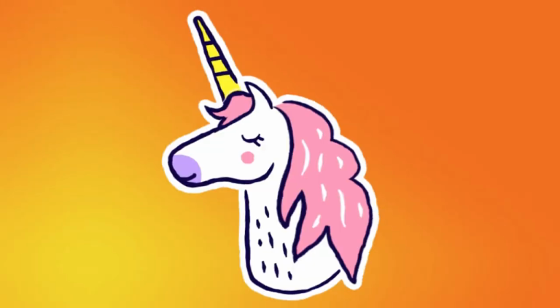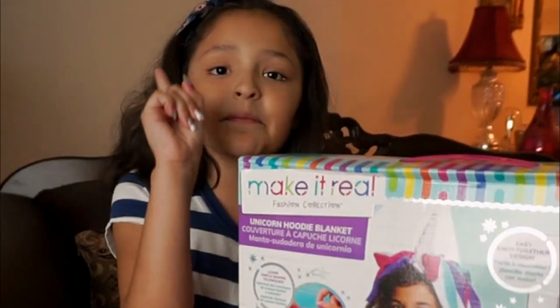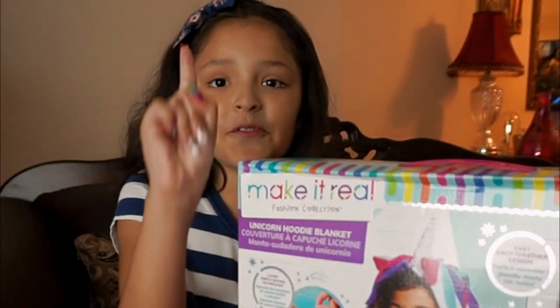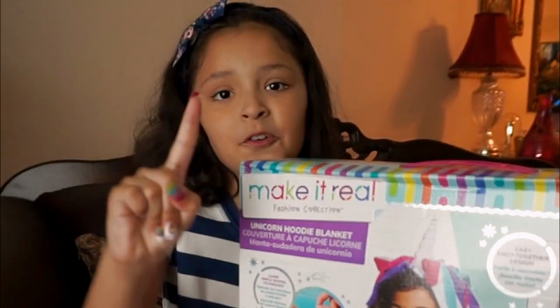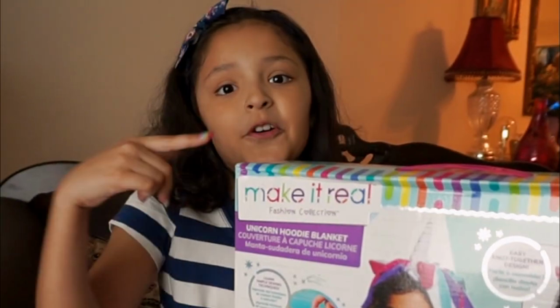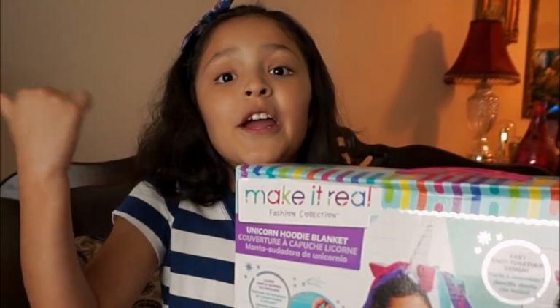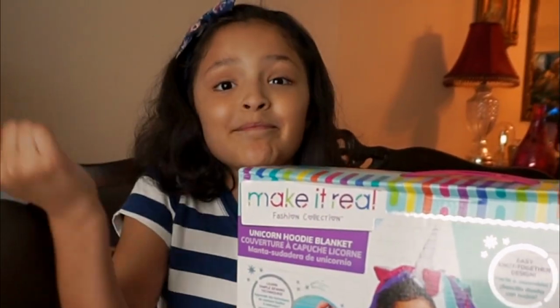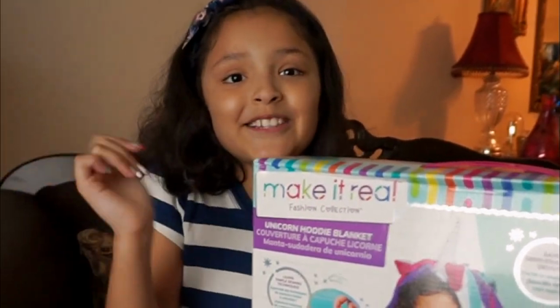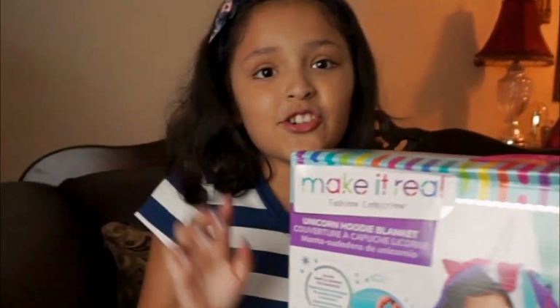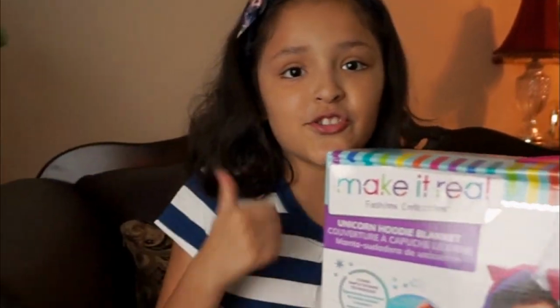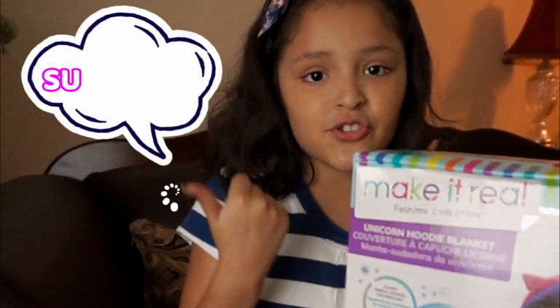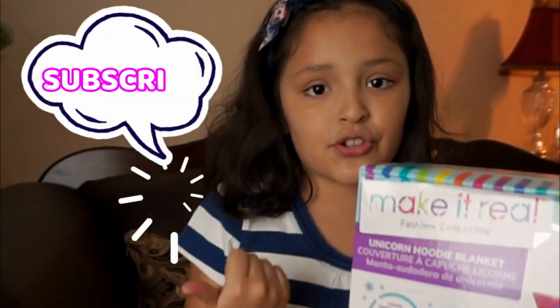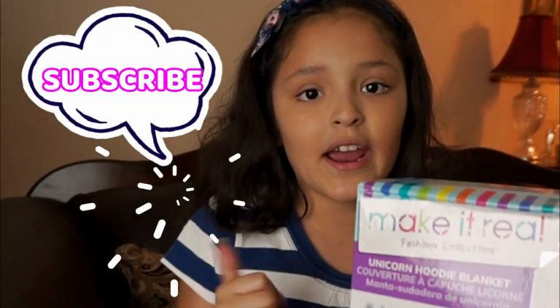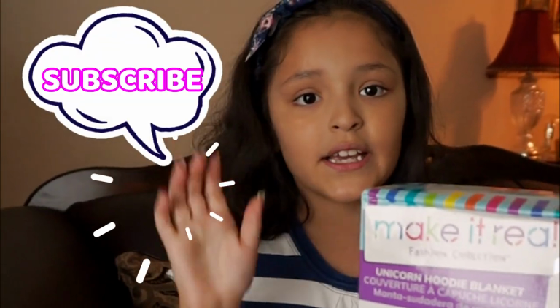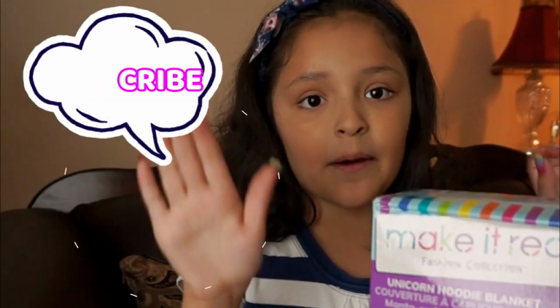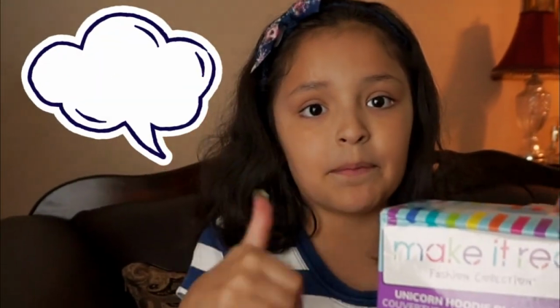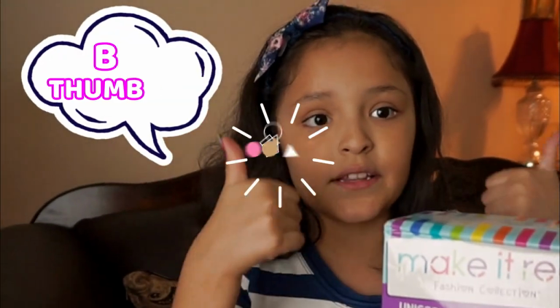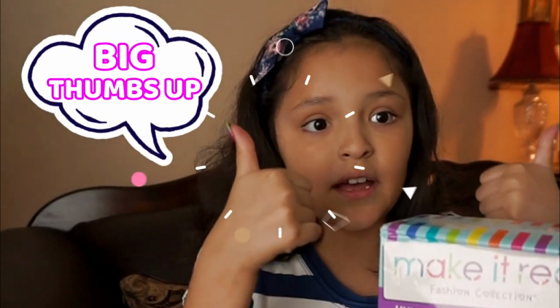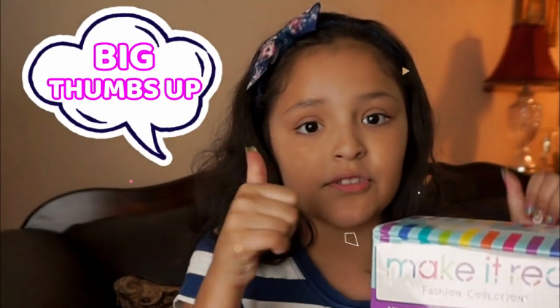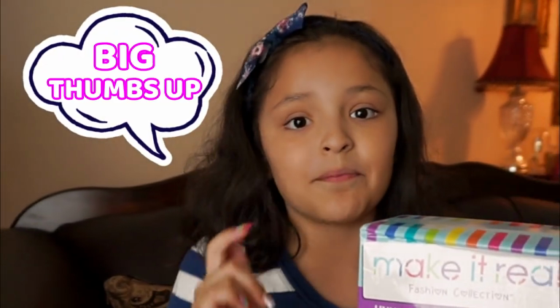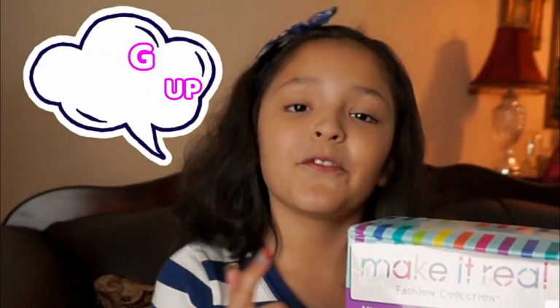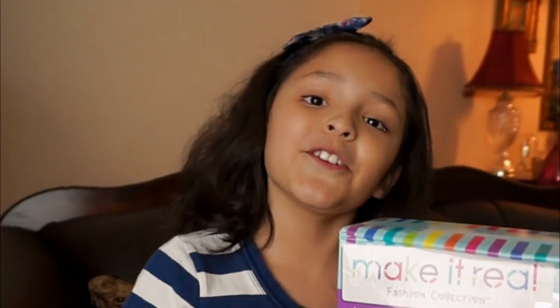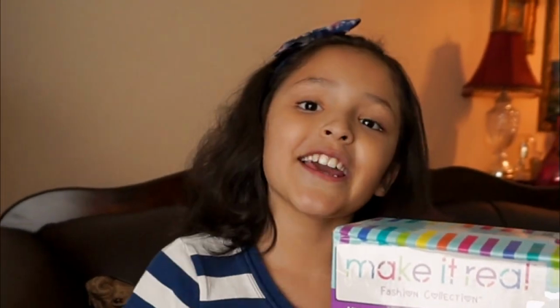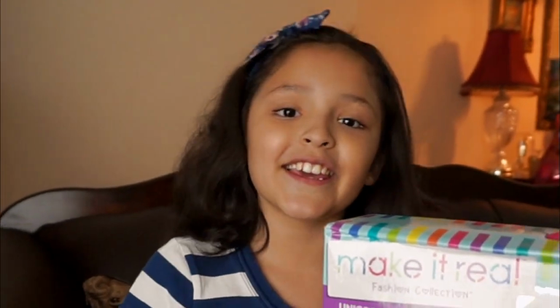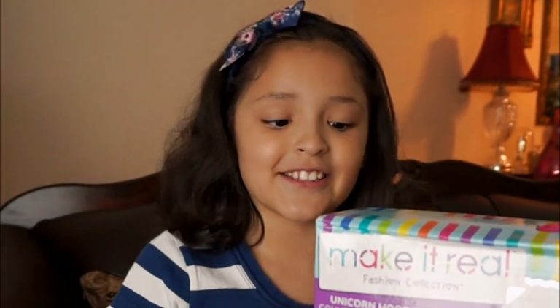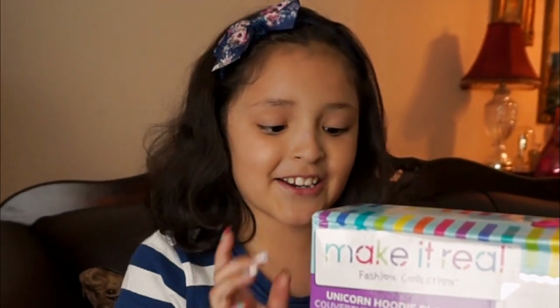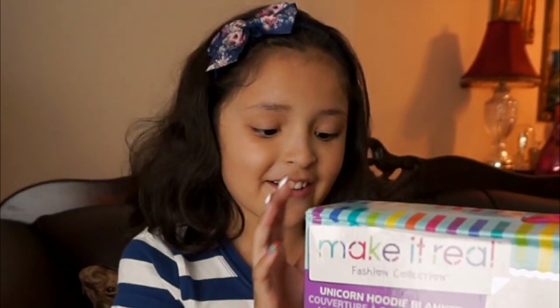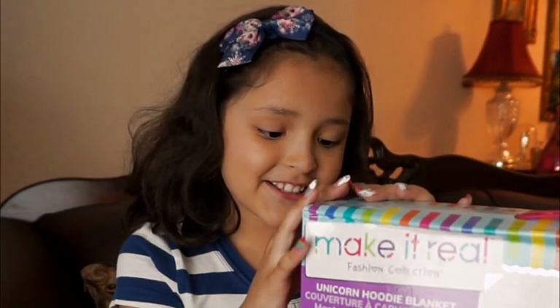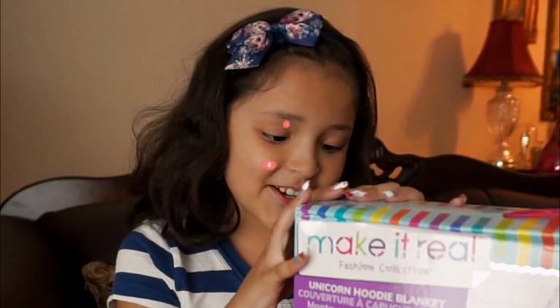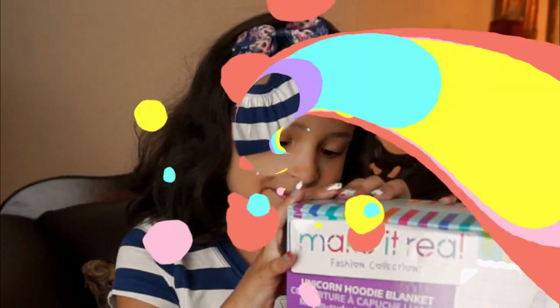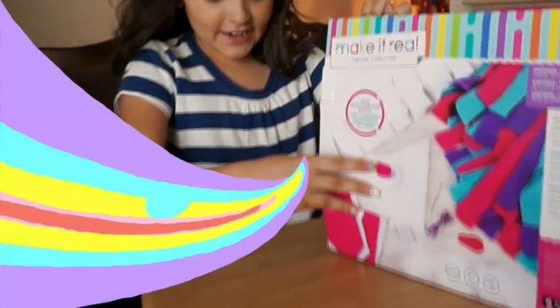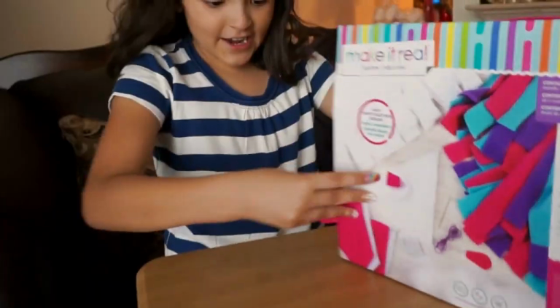But before, make sure to subscribe and give a big thumbs up if you like it. And now let's open it.